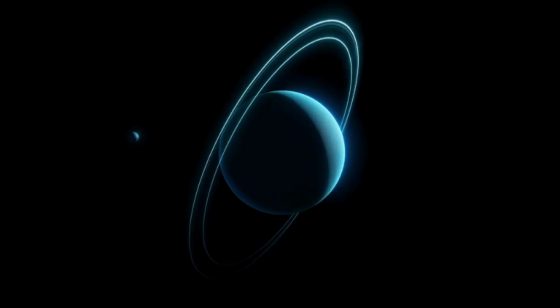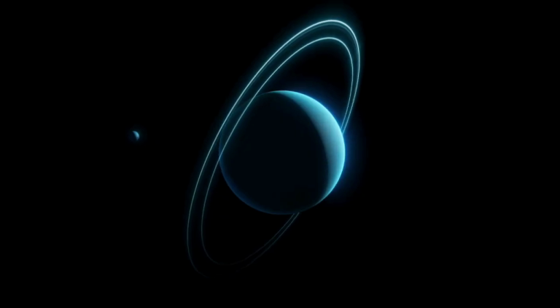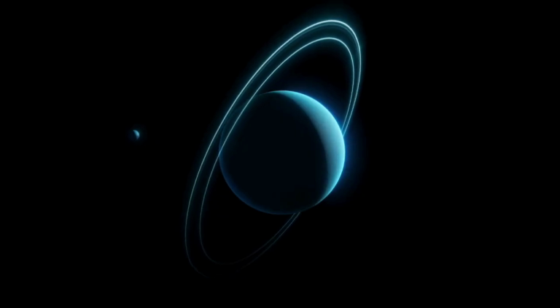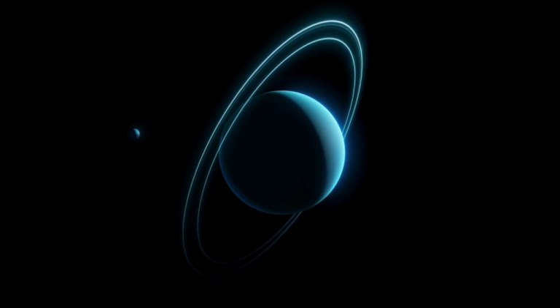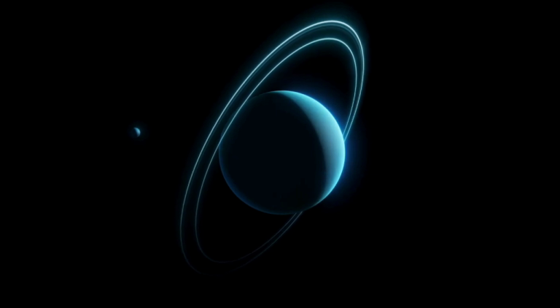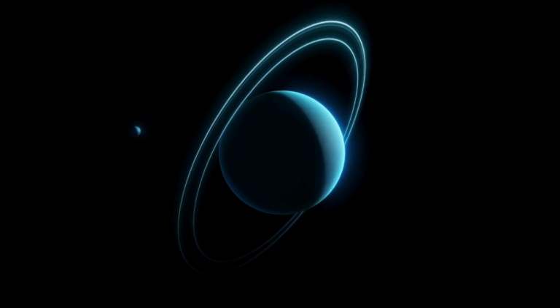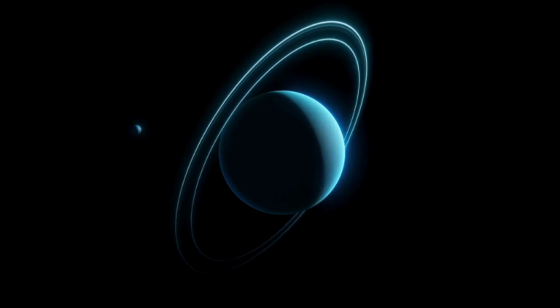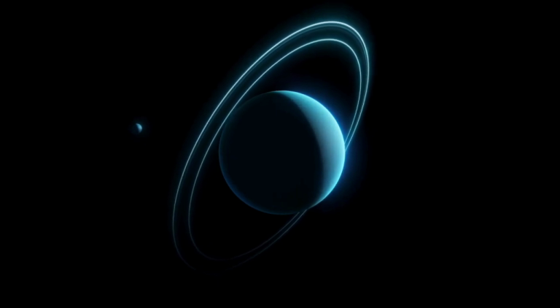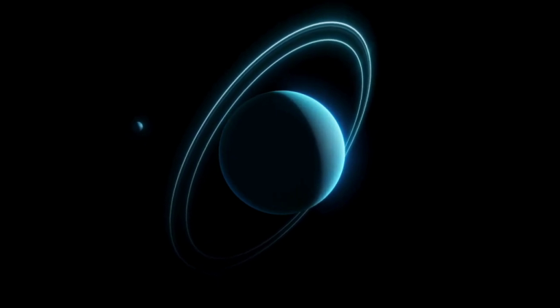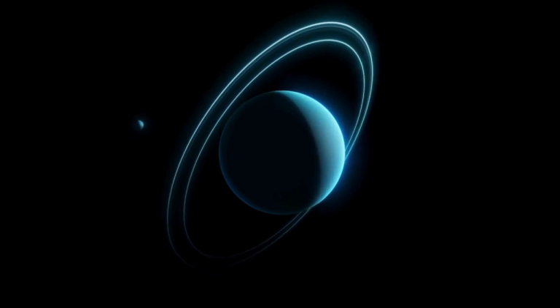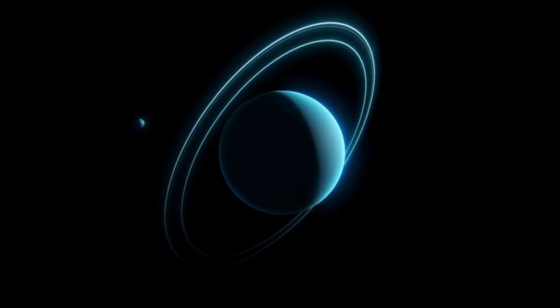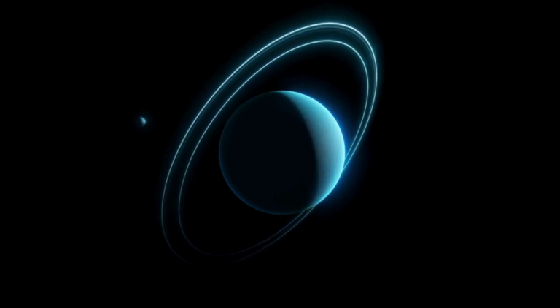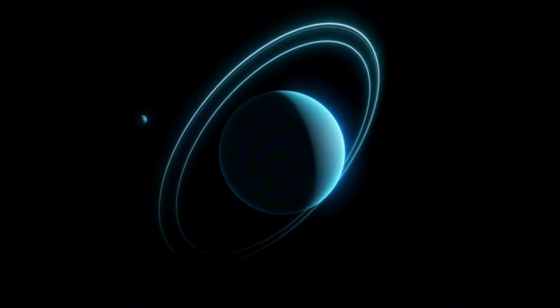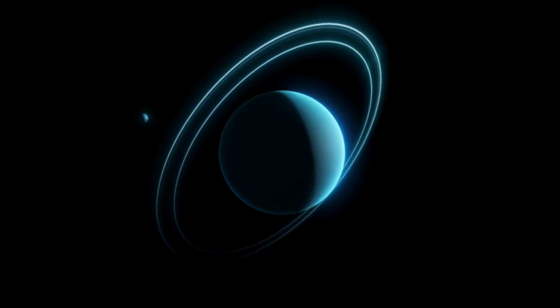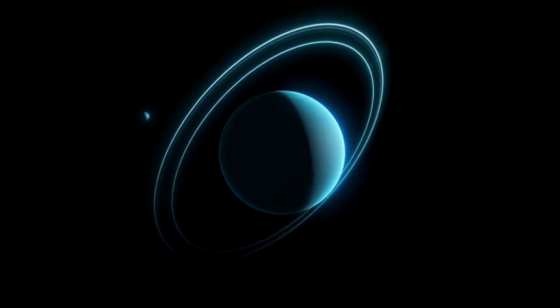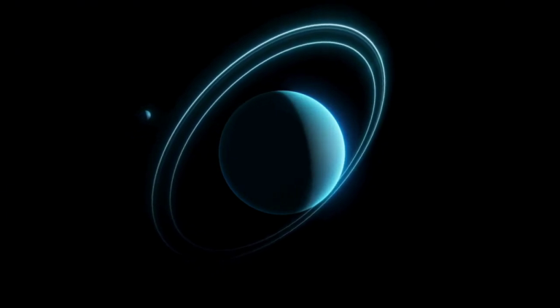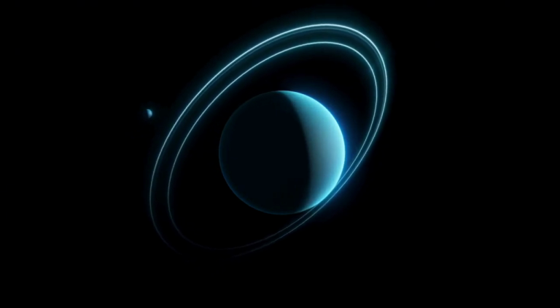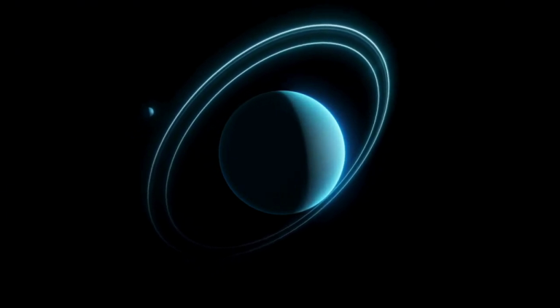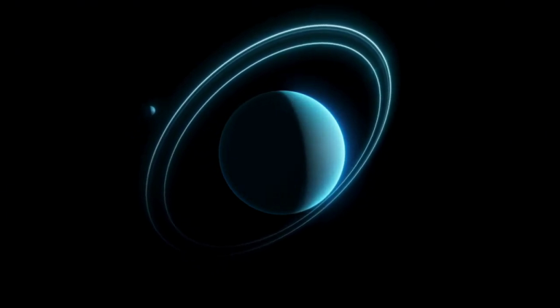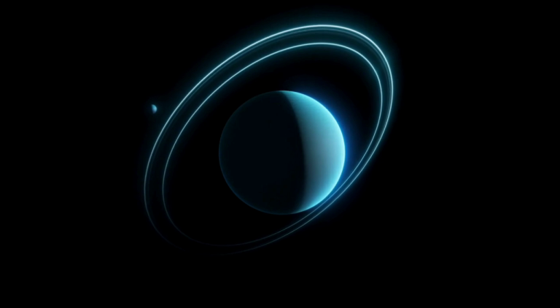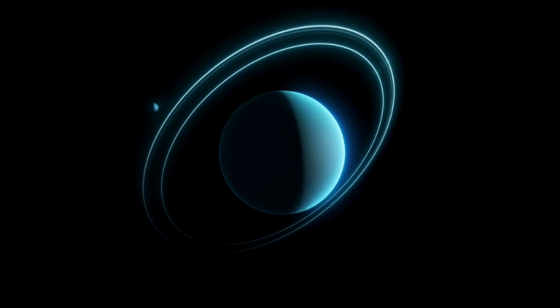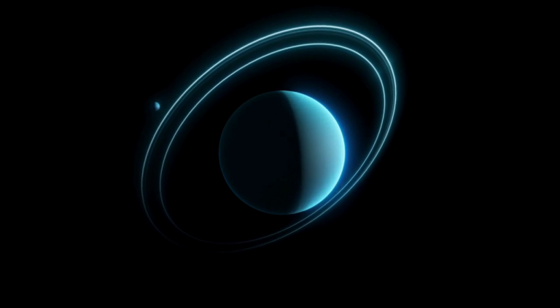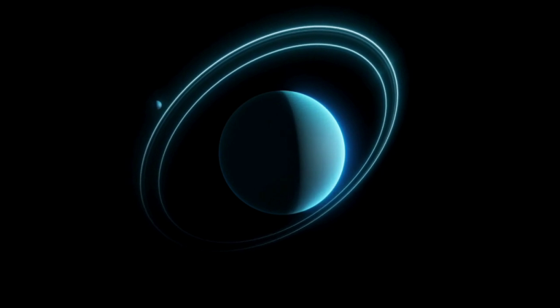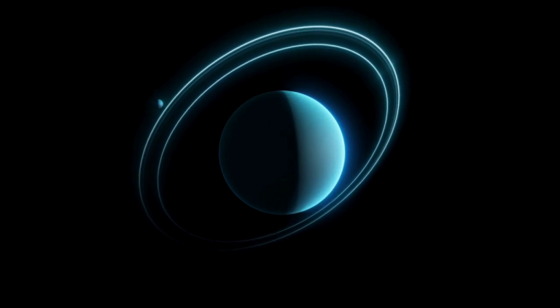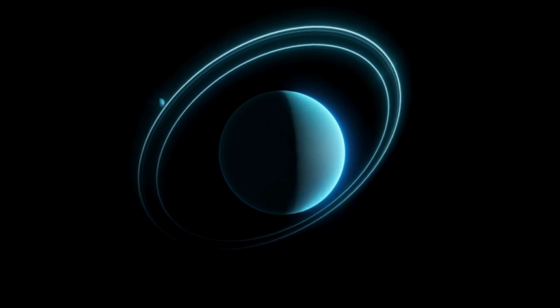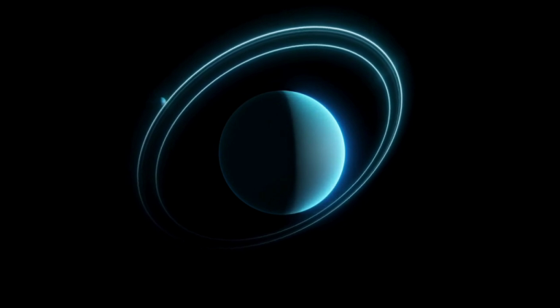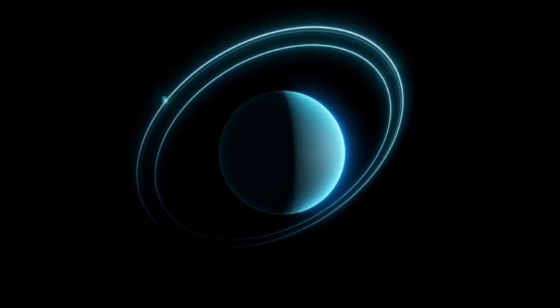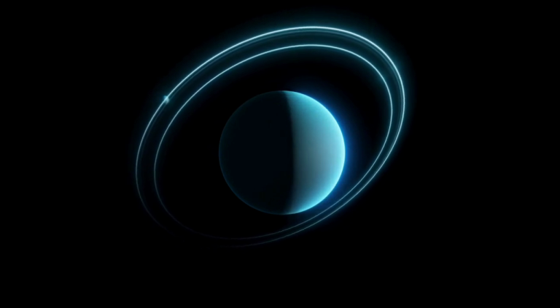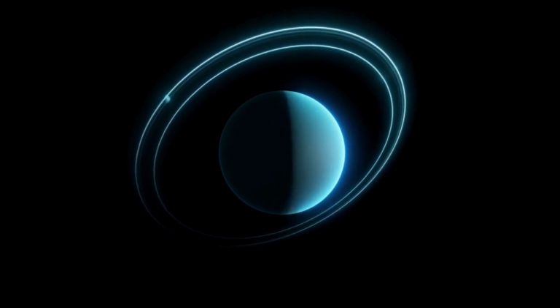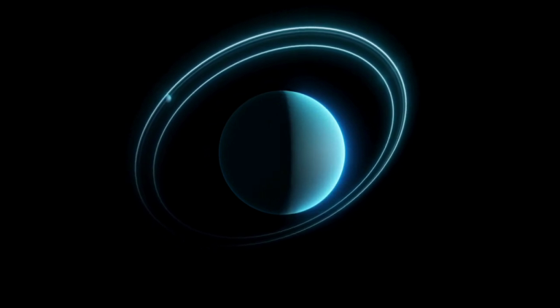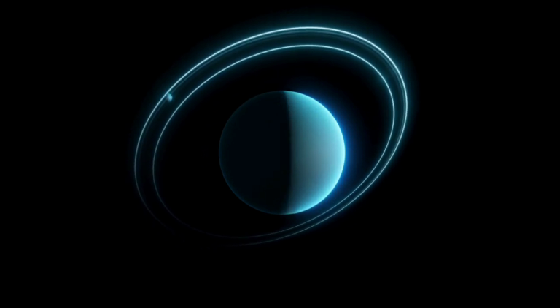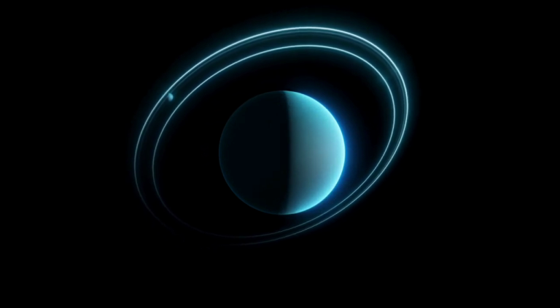Uranus is tipped on its side. It is the coldest of the eight big planets.